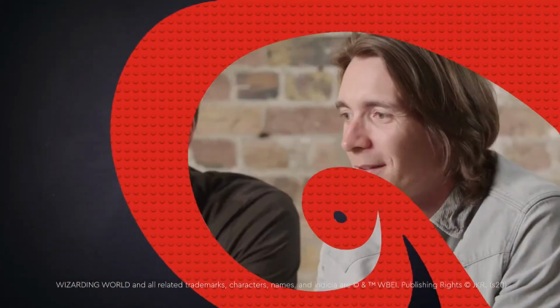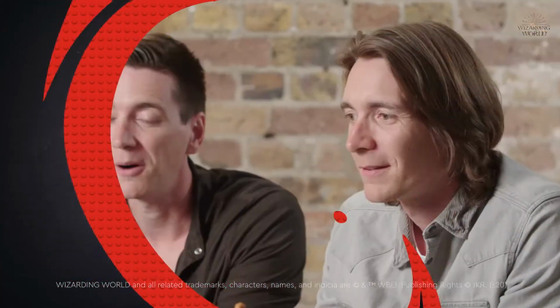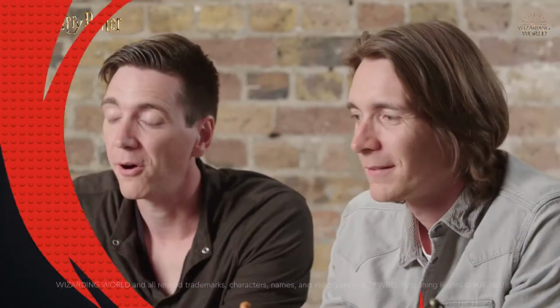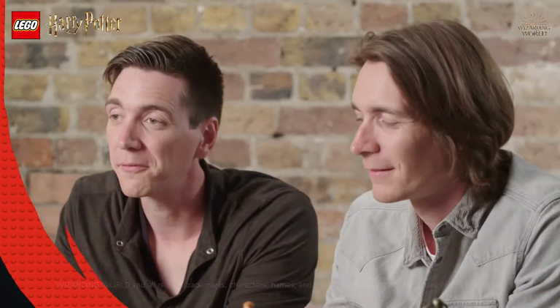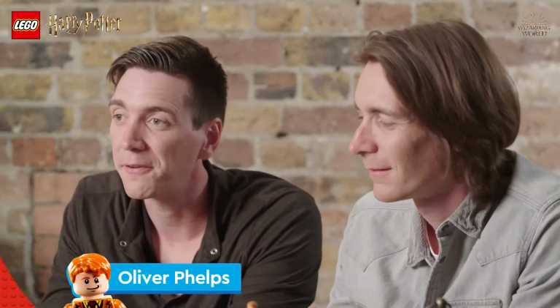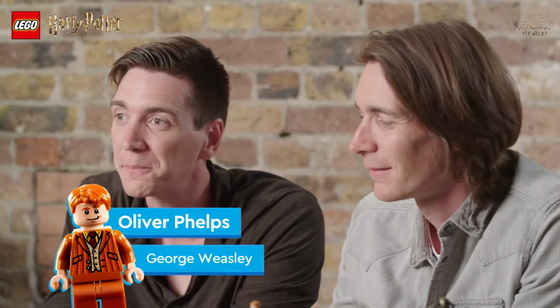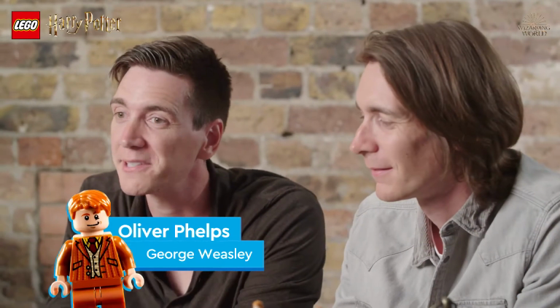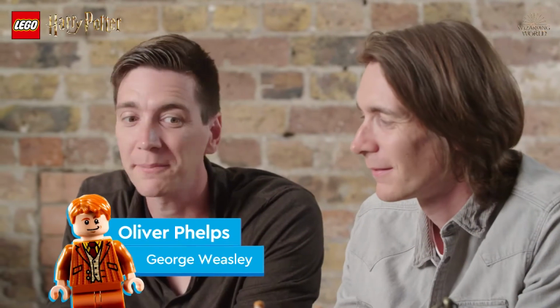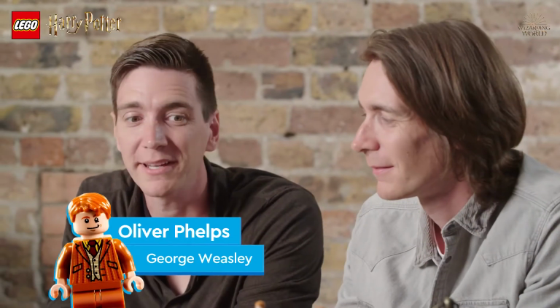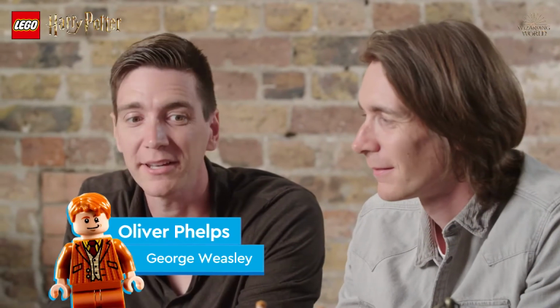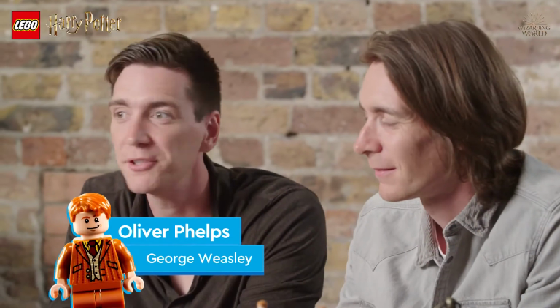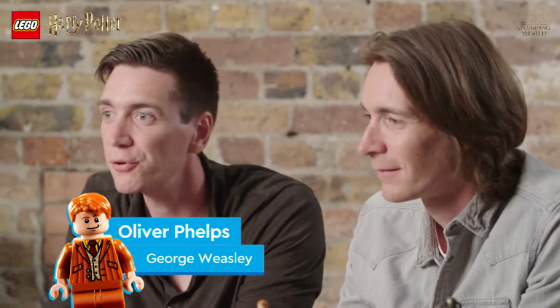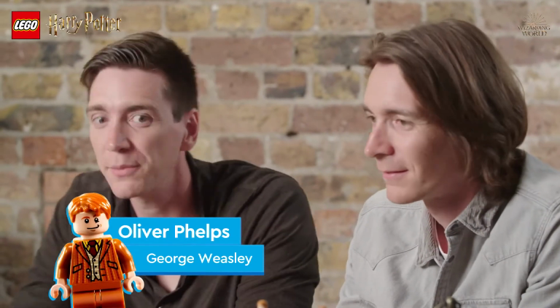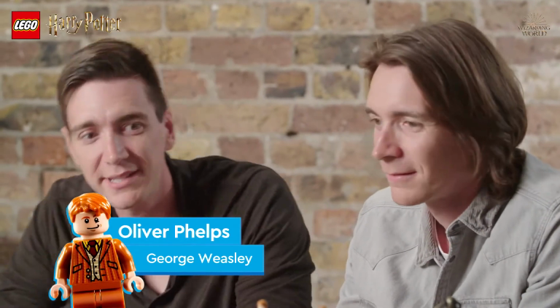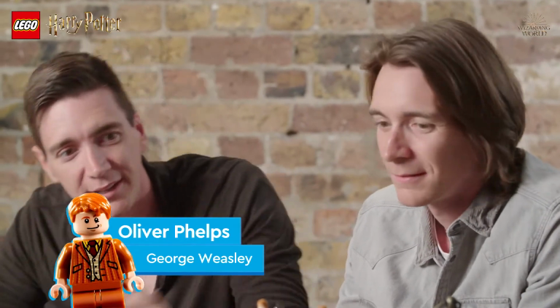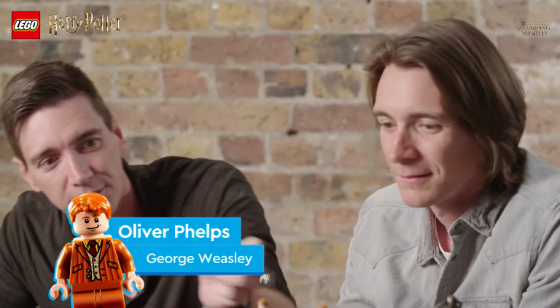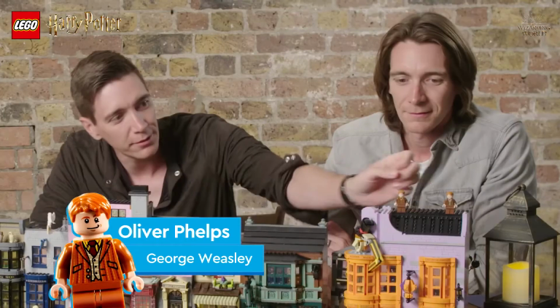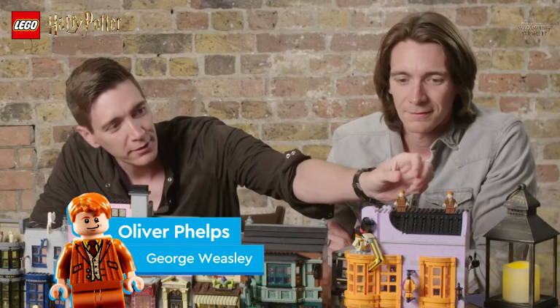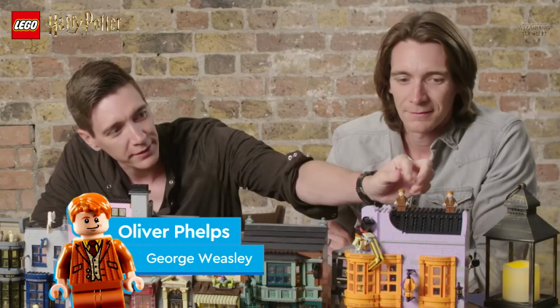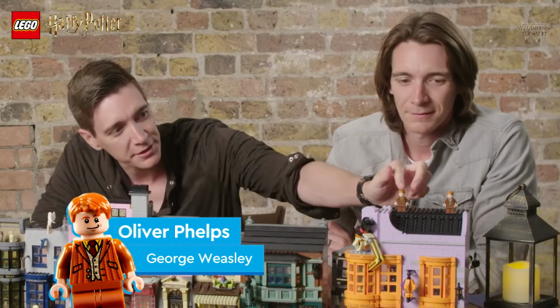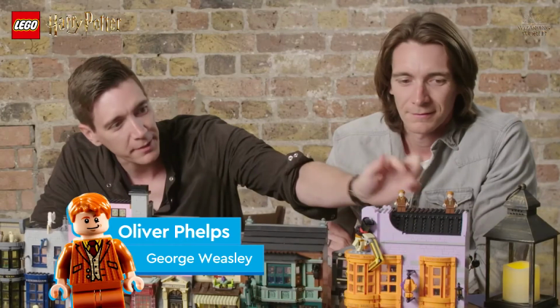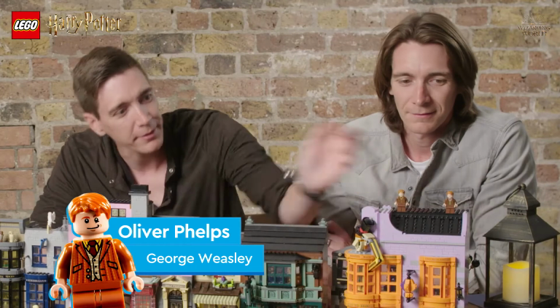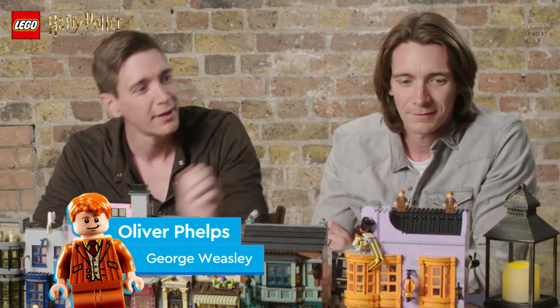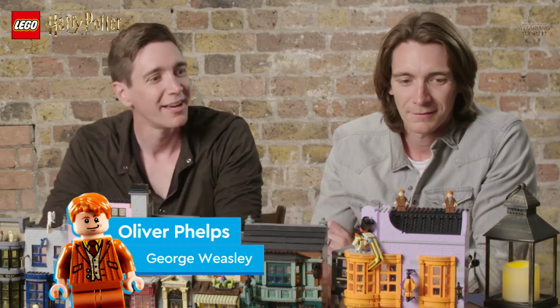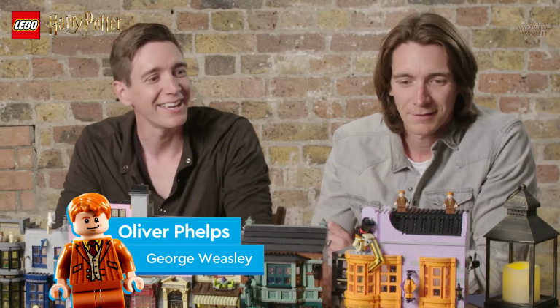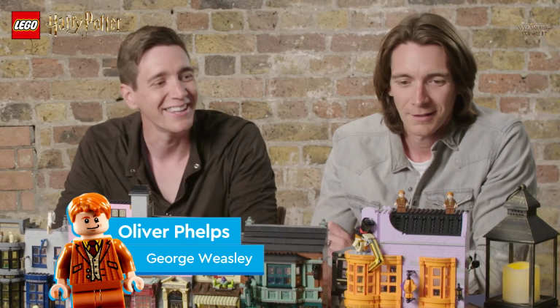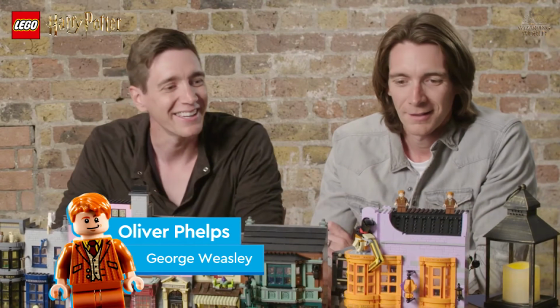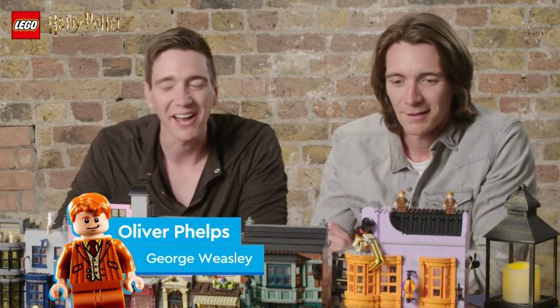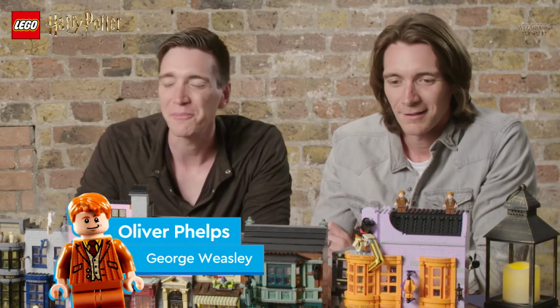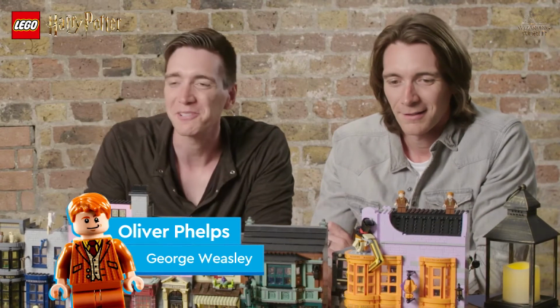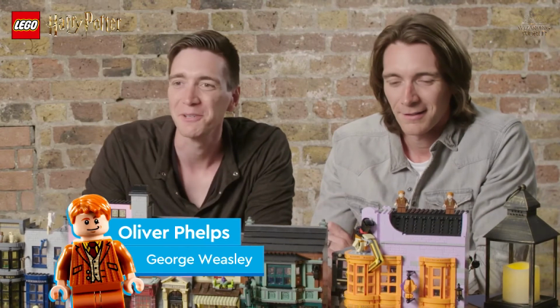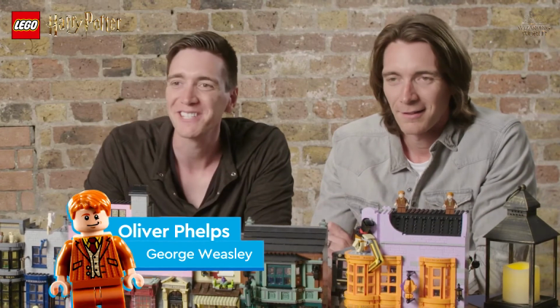I'm Oliver Phelps, I played George Weasley, or this chap, in the Harry Potter movies.